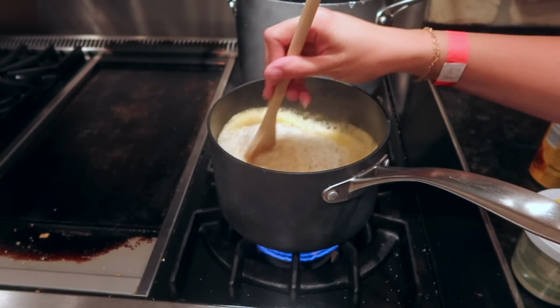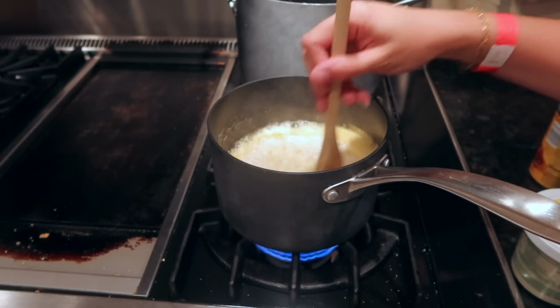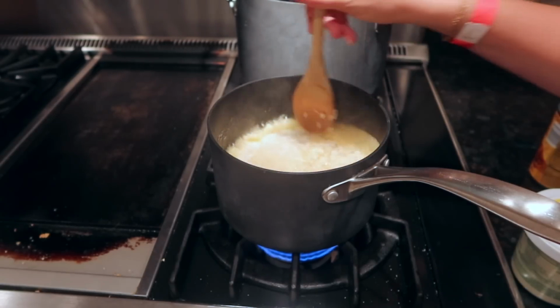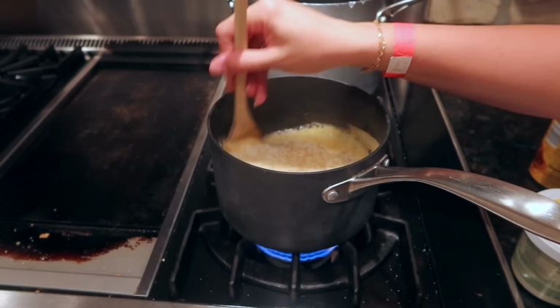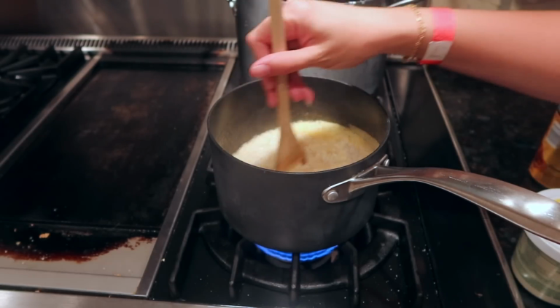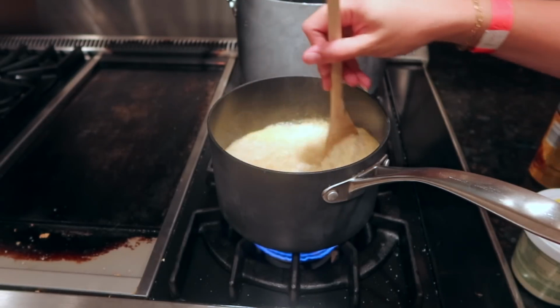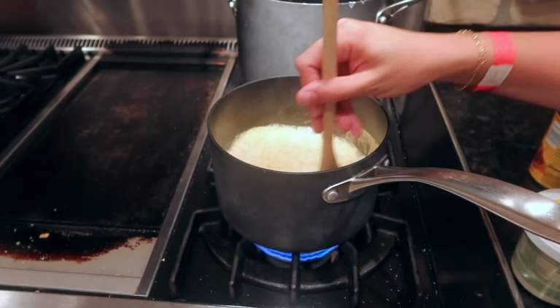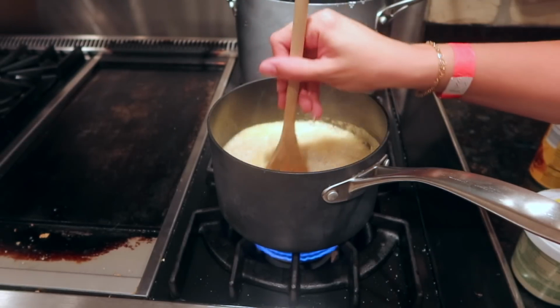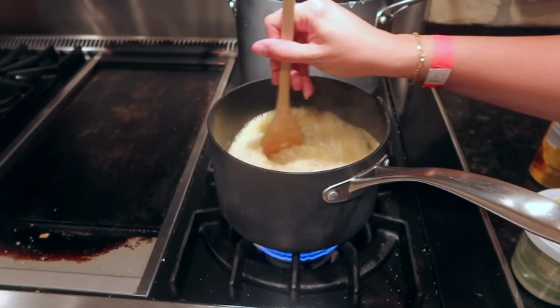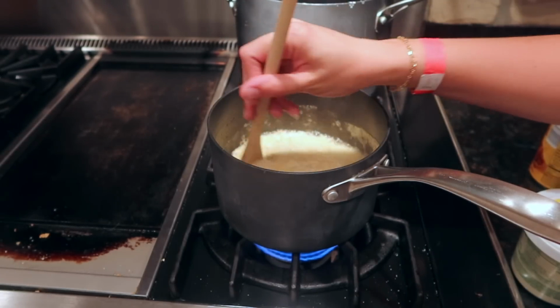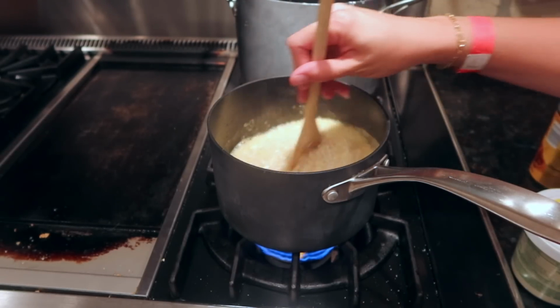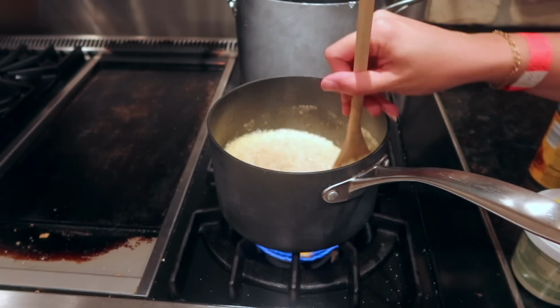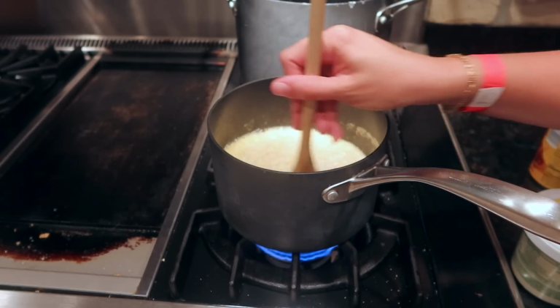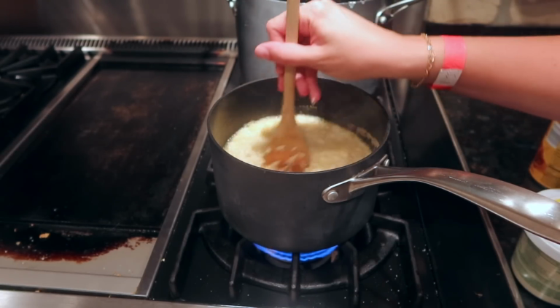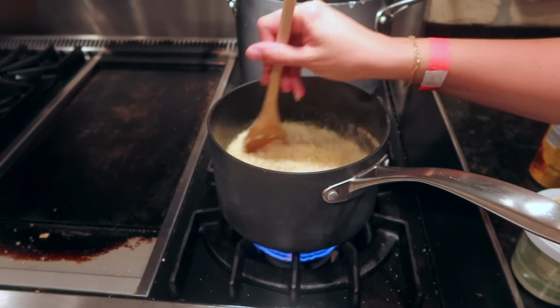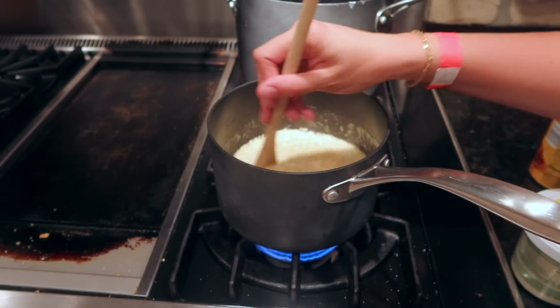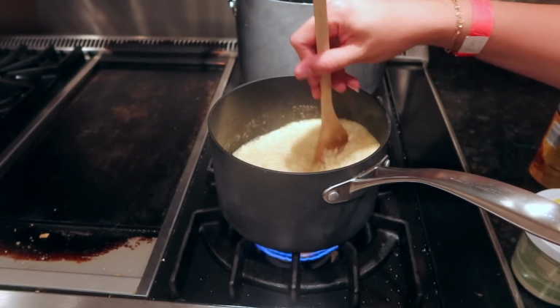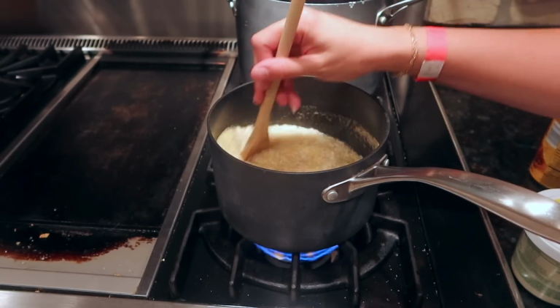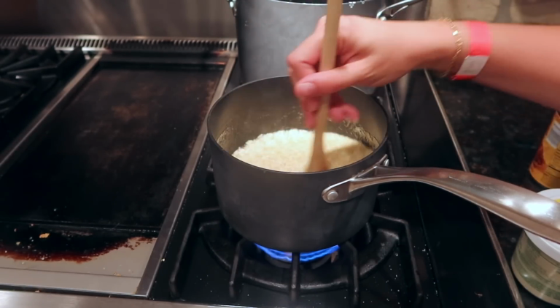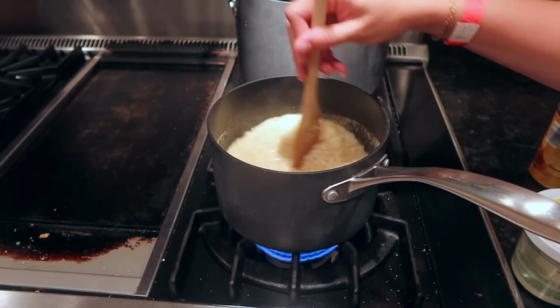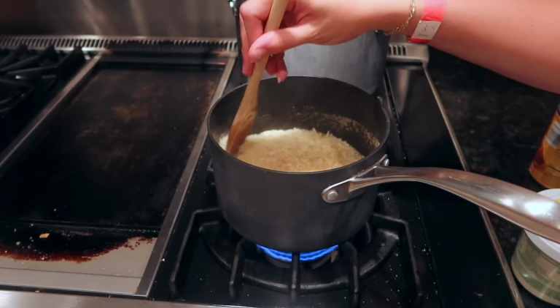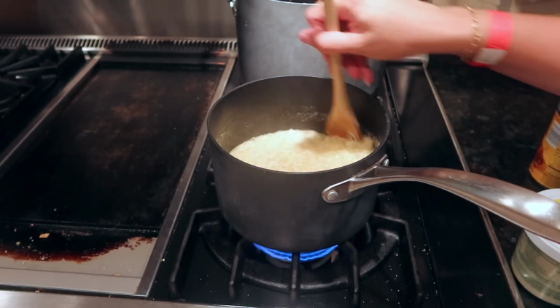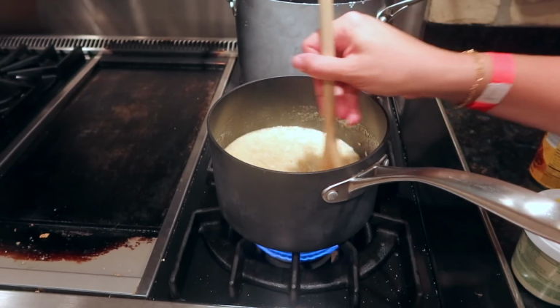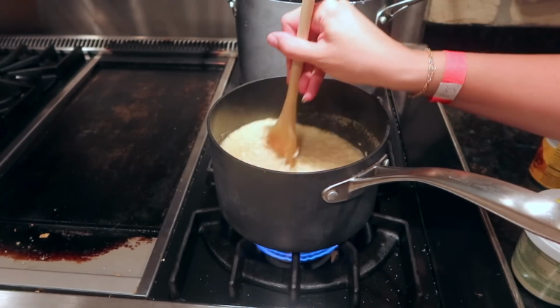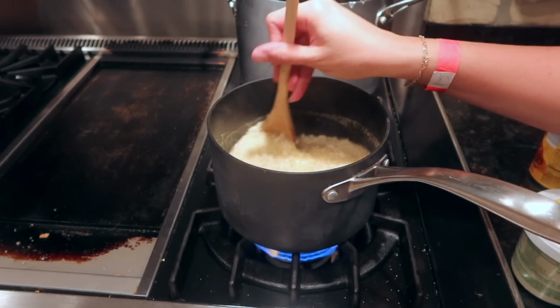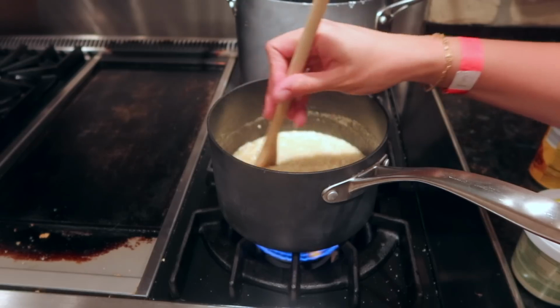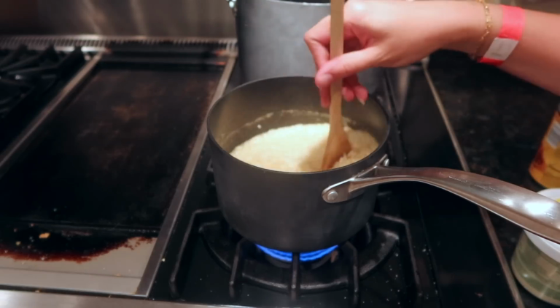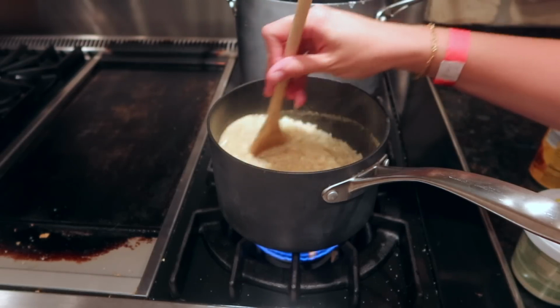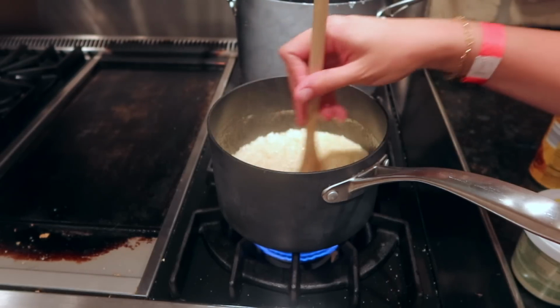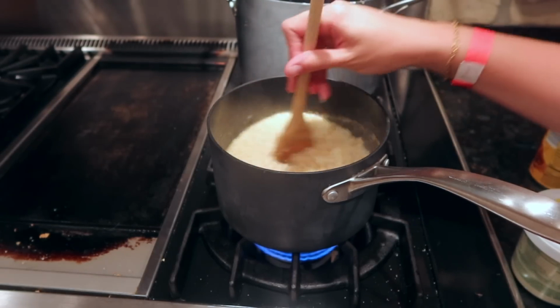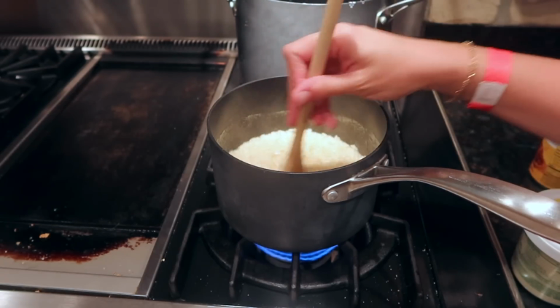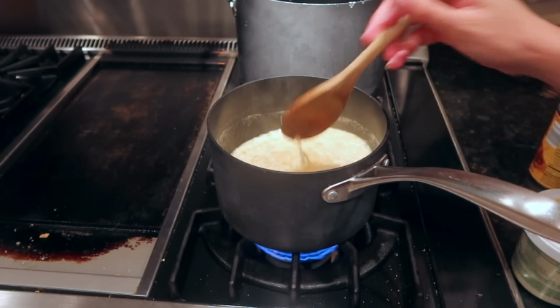It doesn't take long. You can also do this in the microwave if you don't want to do it on the stovetop. It's really simple and easy.